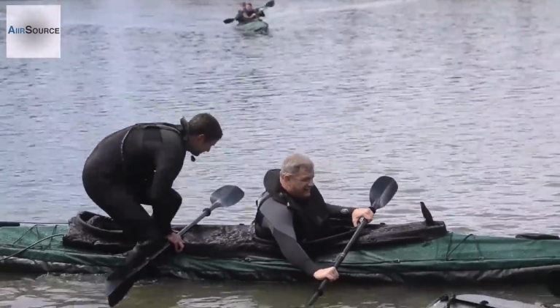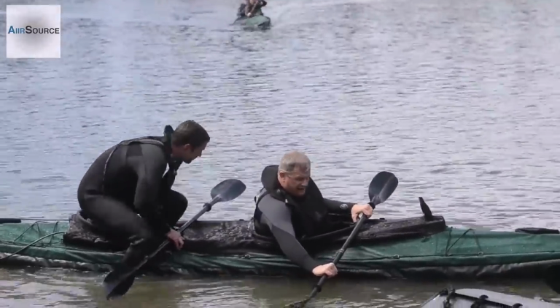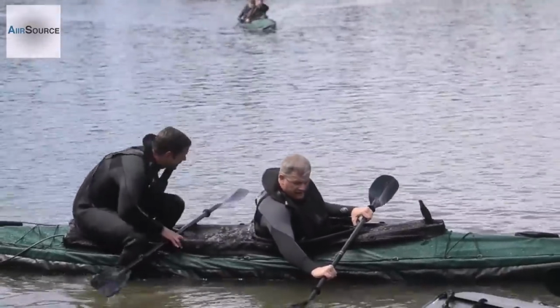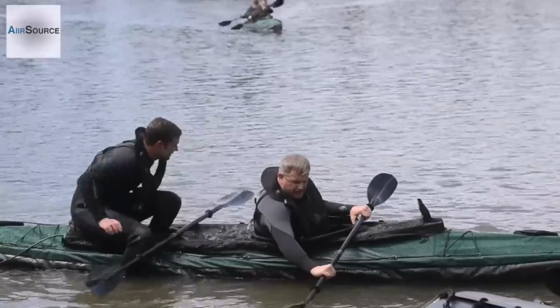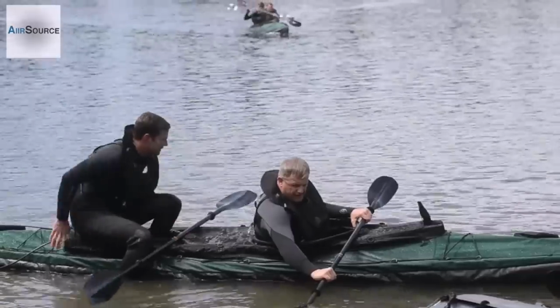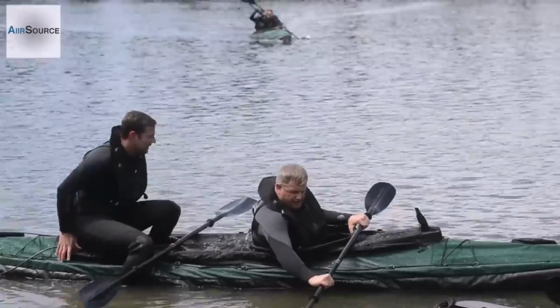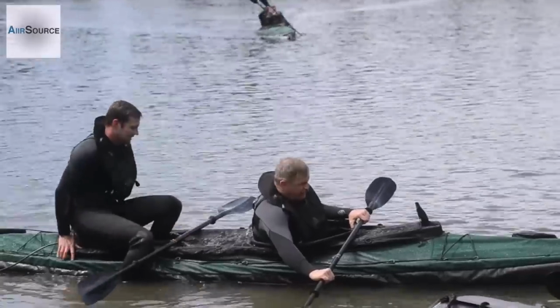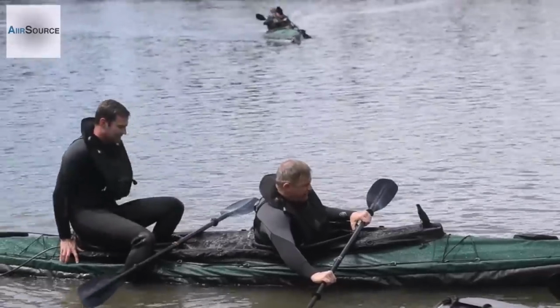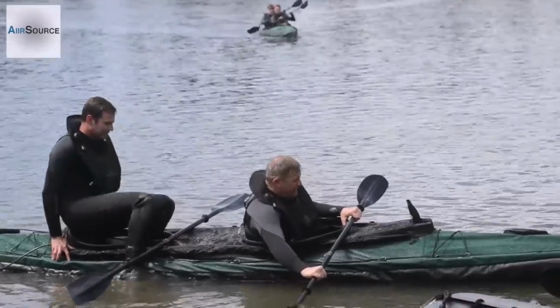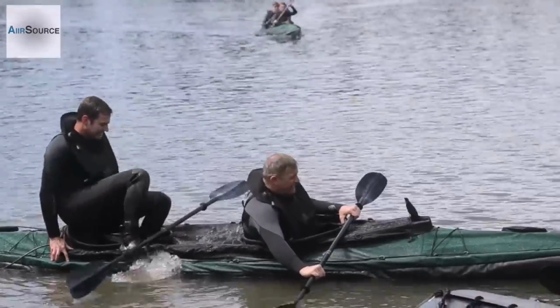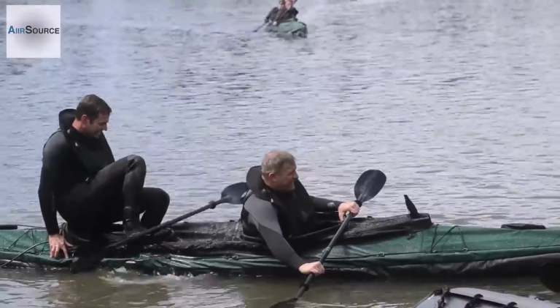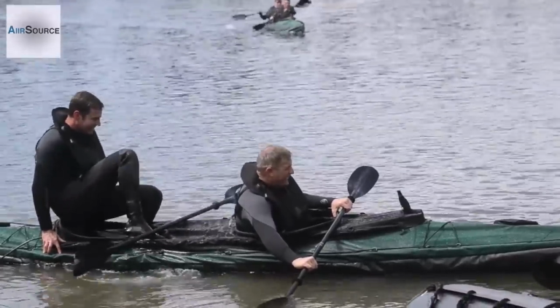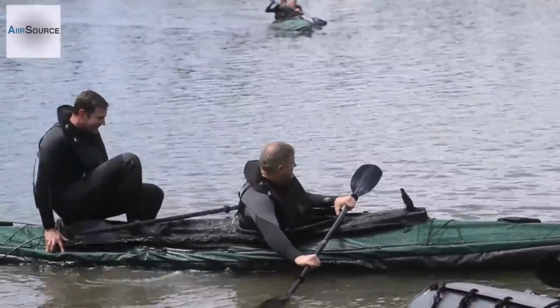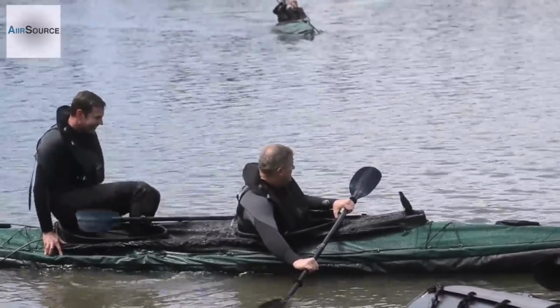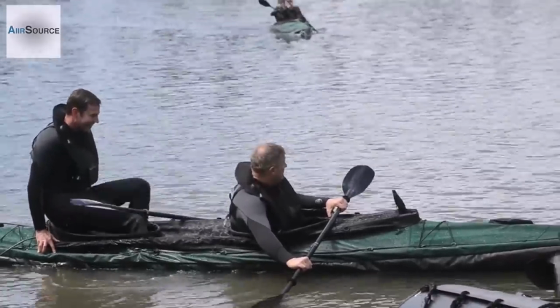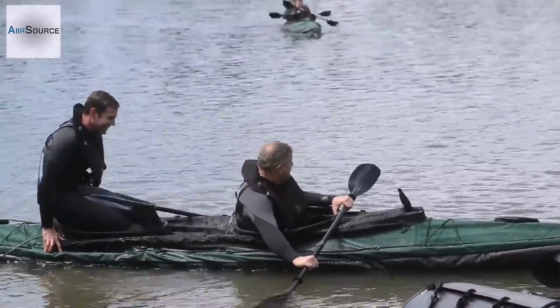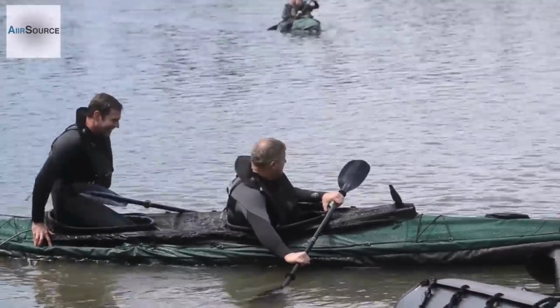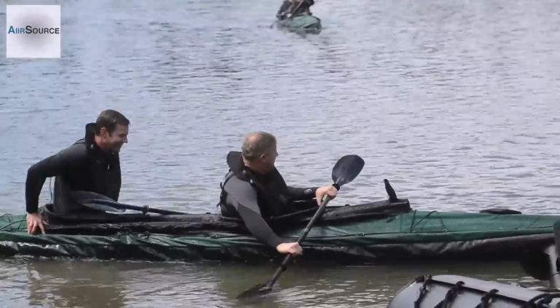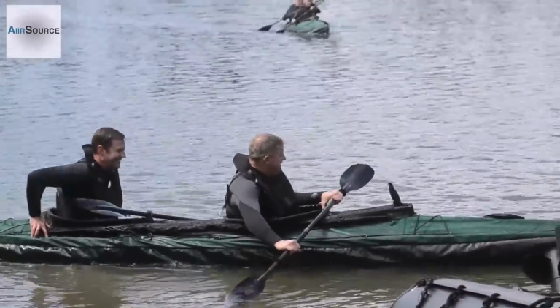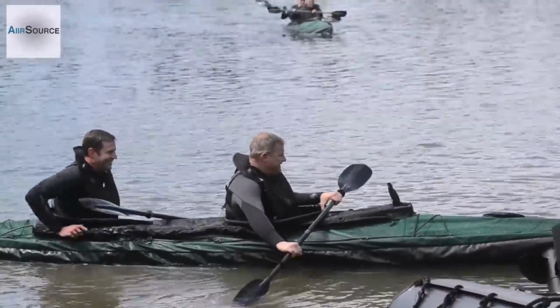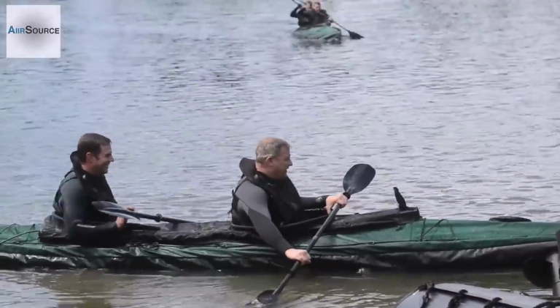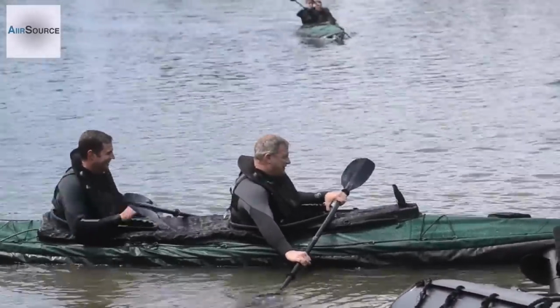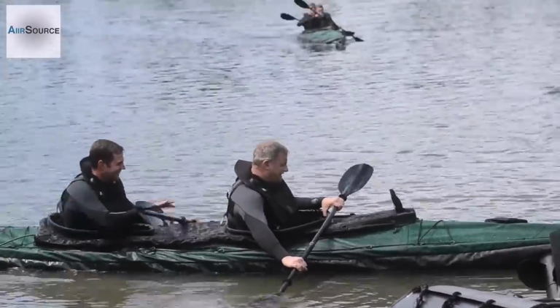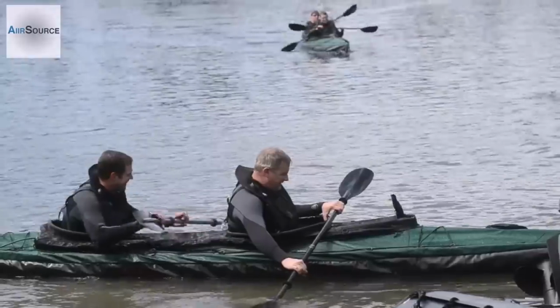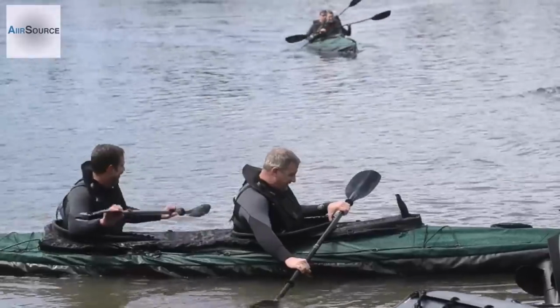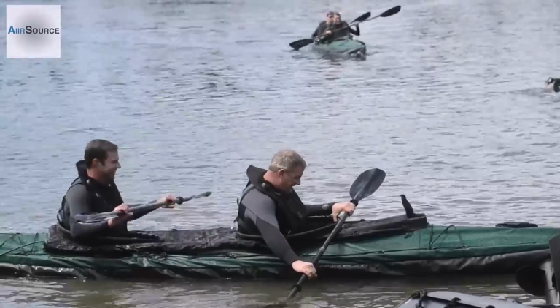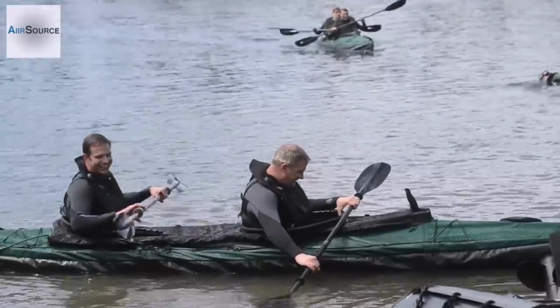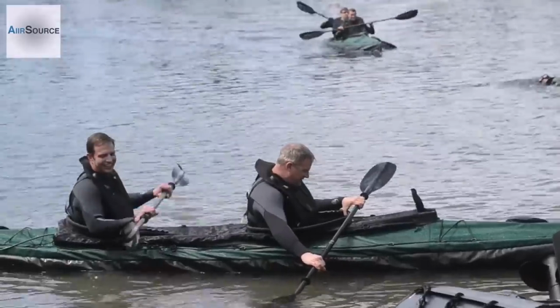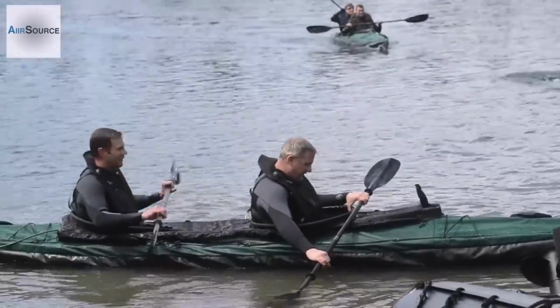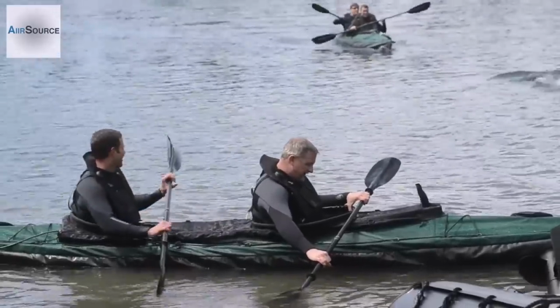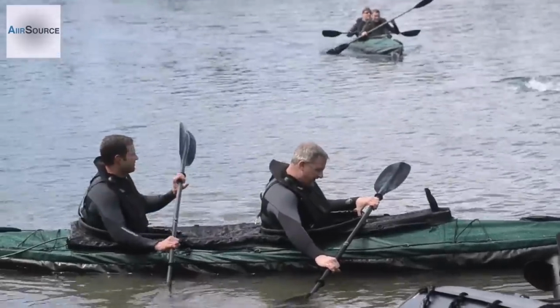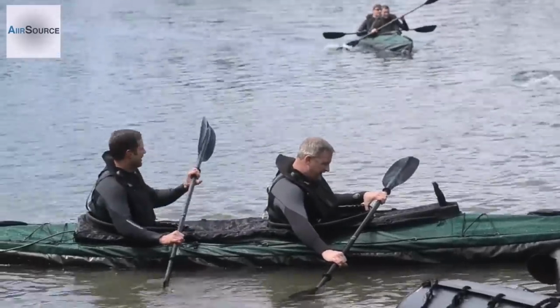Did you see me doing a brace? I thought you braced it forever. I was about out.